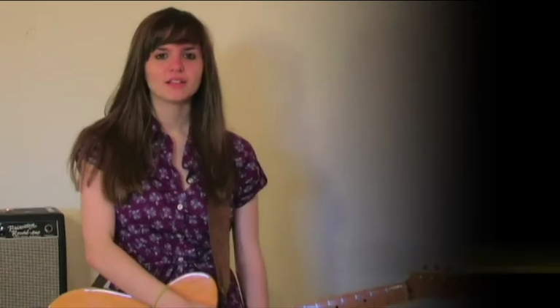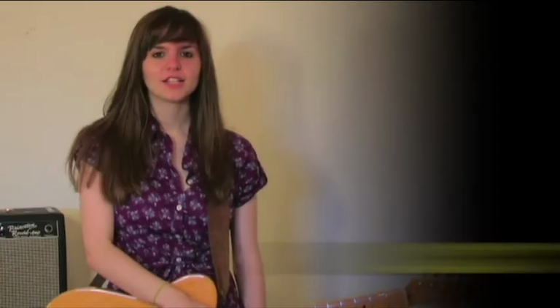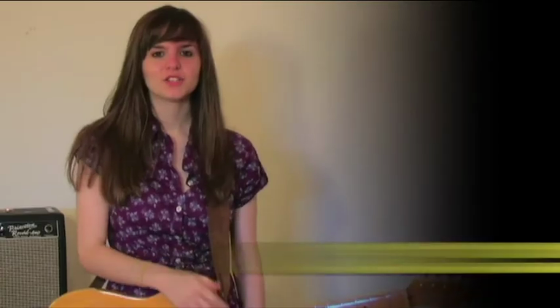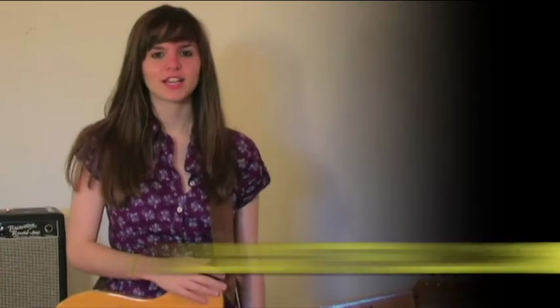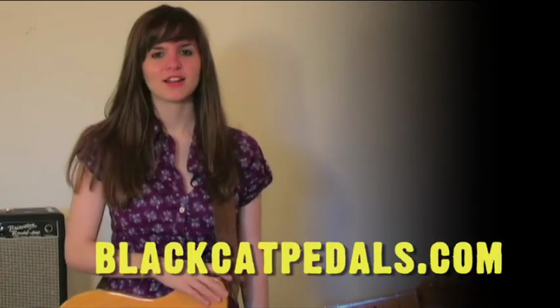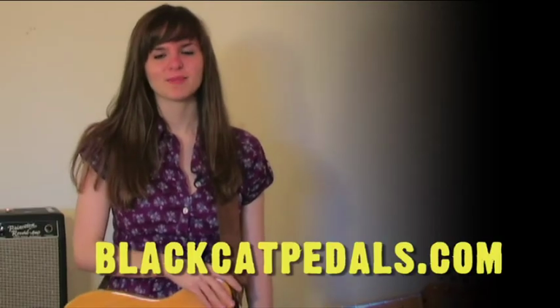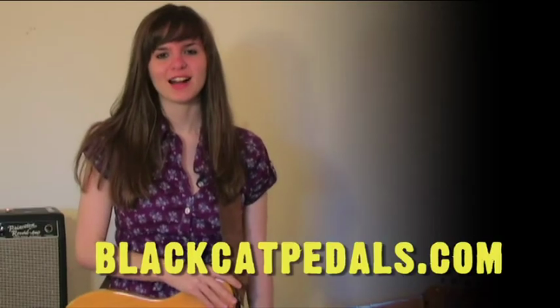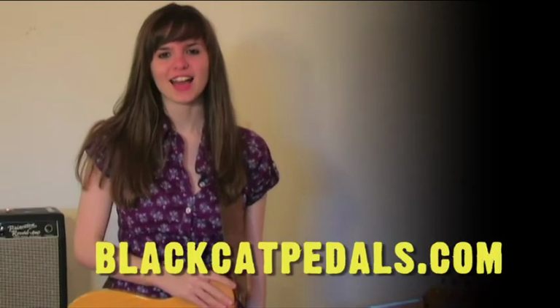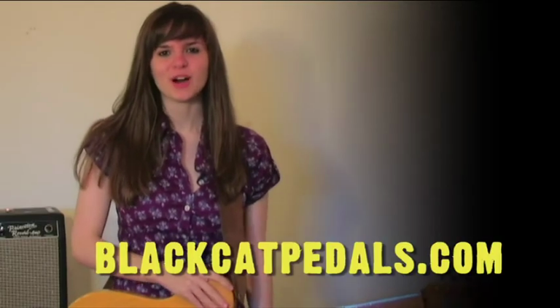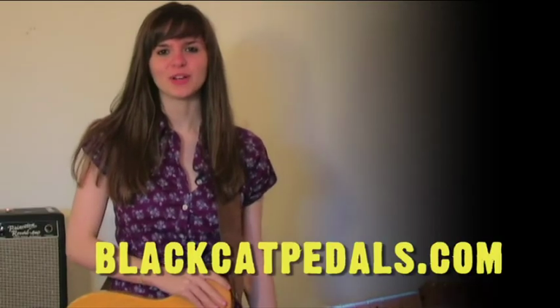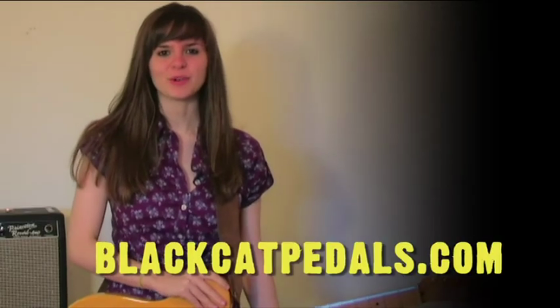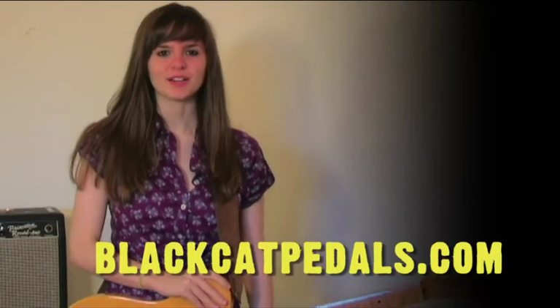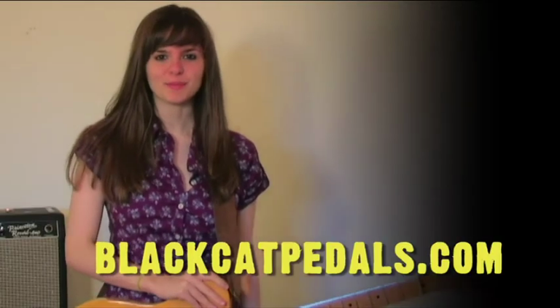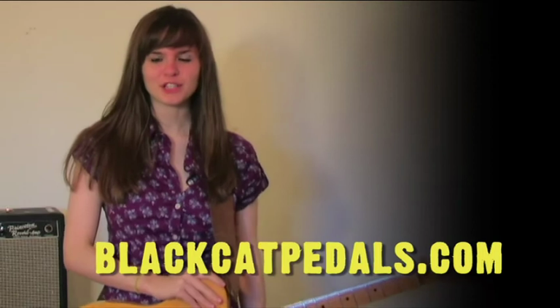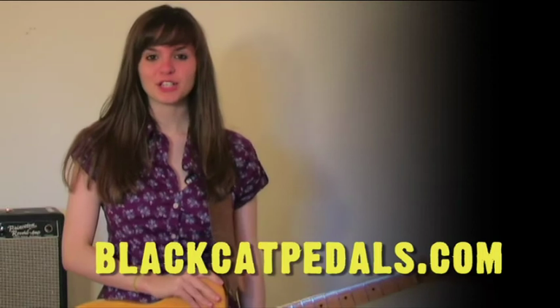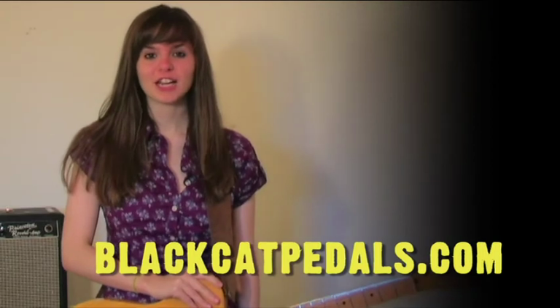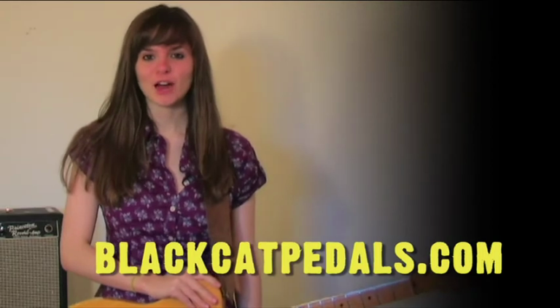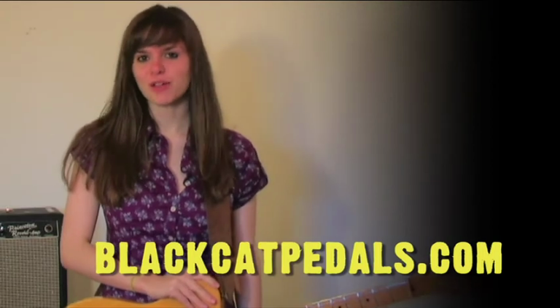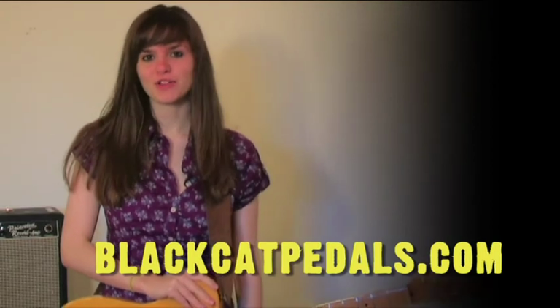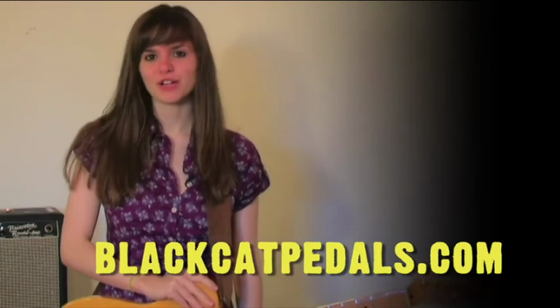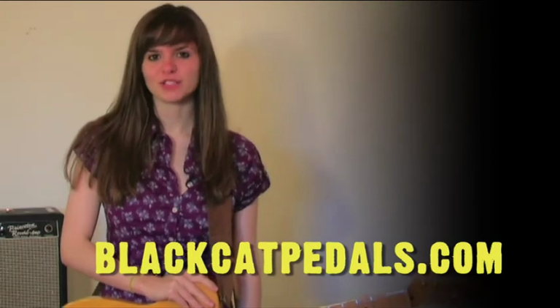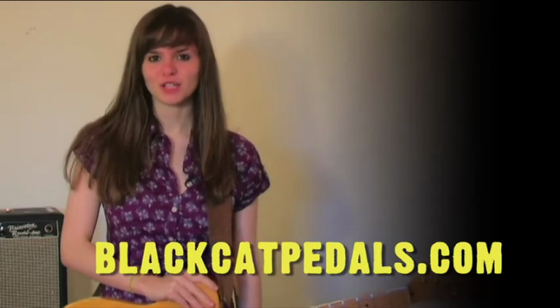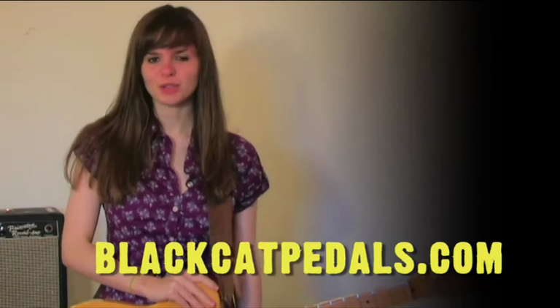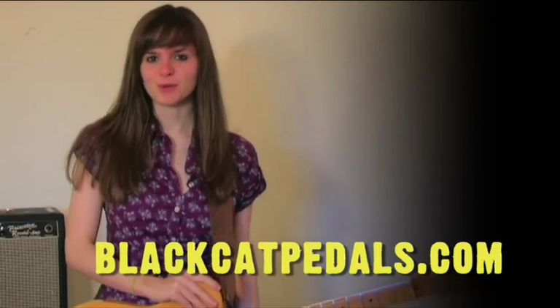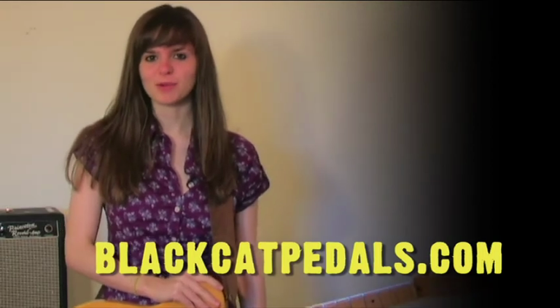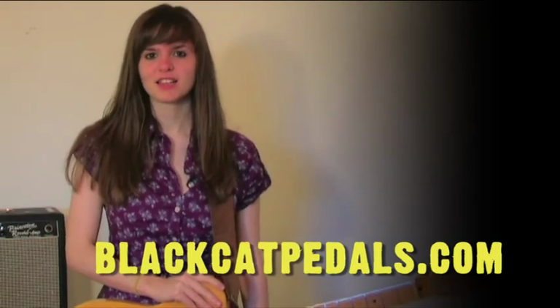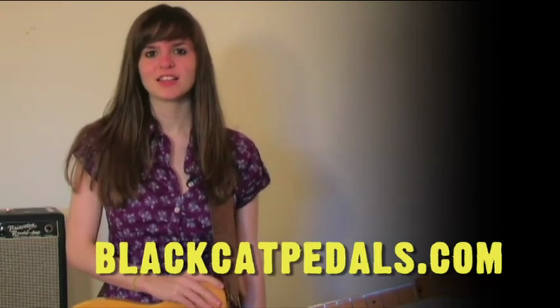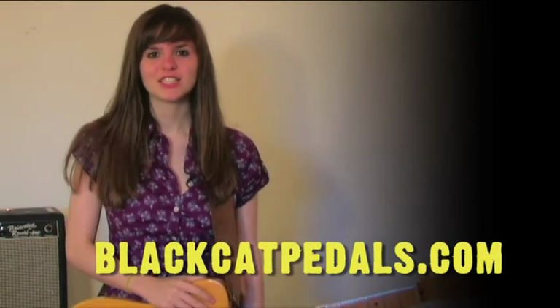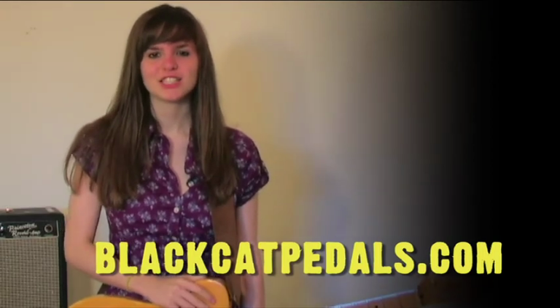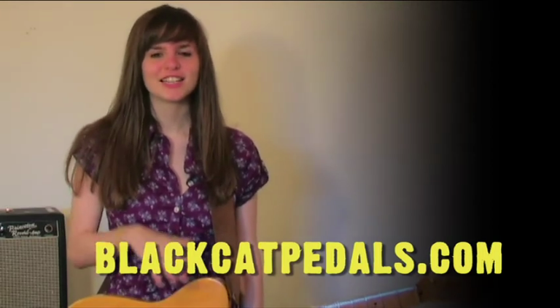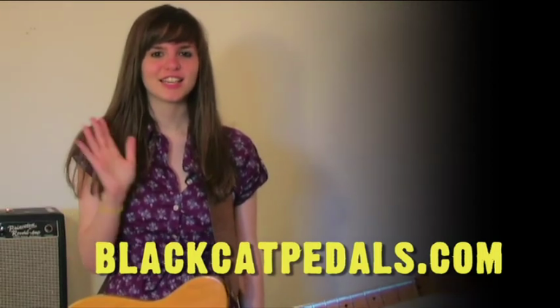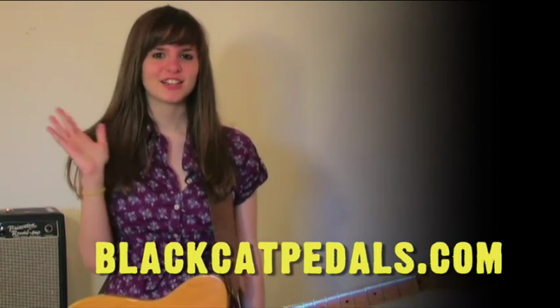Thanks for checking out the Black Cat OD-1. Be sure to check out our other videos on YouTube. See you guys later!